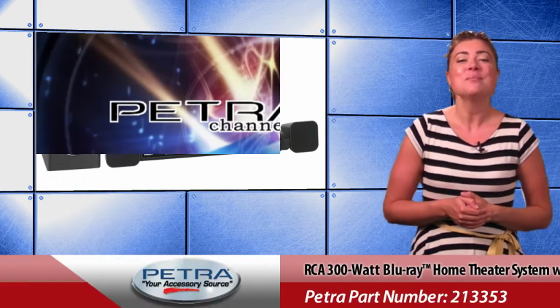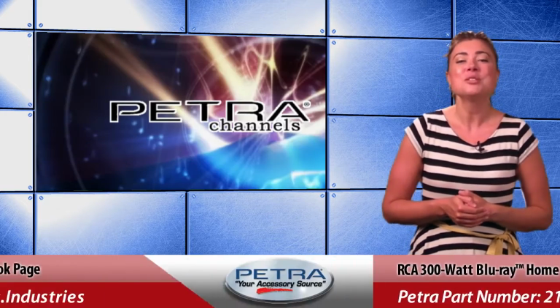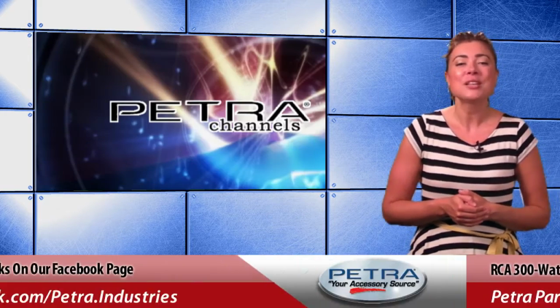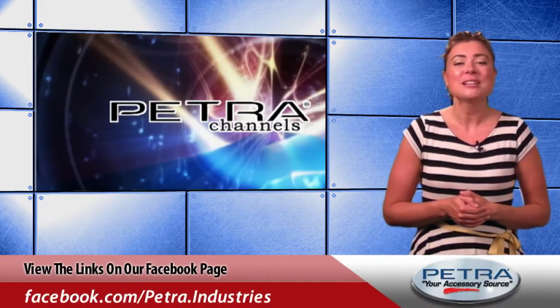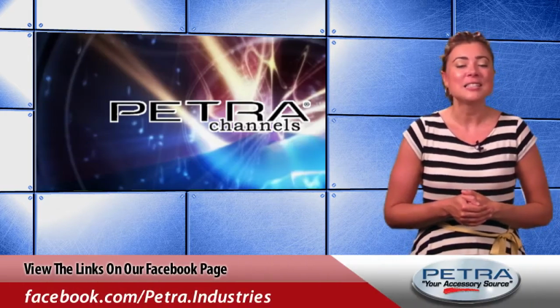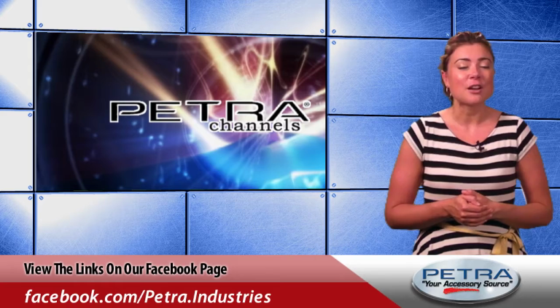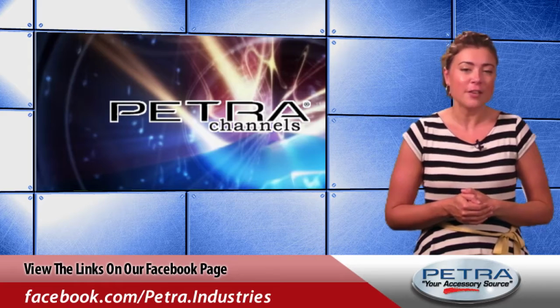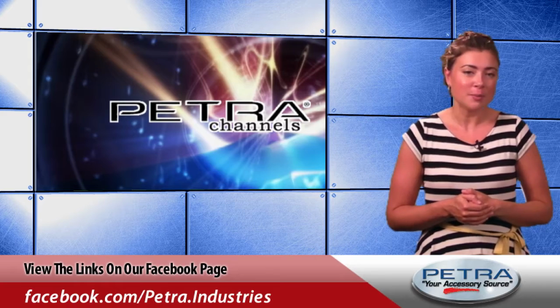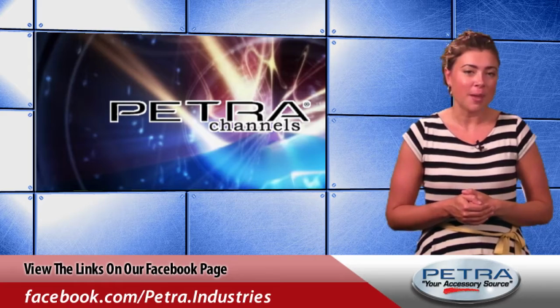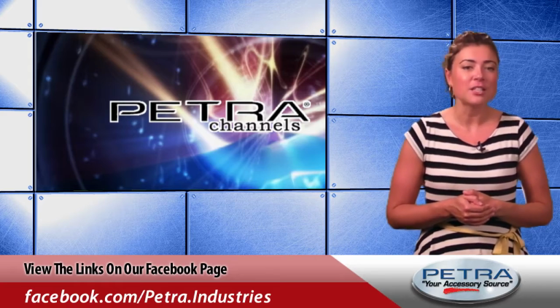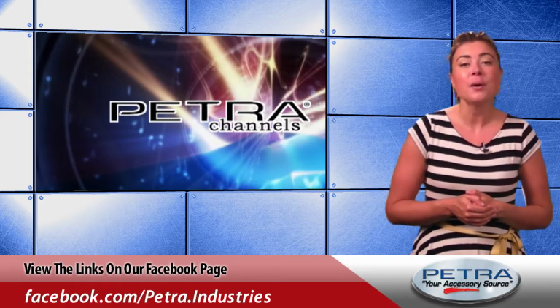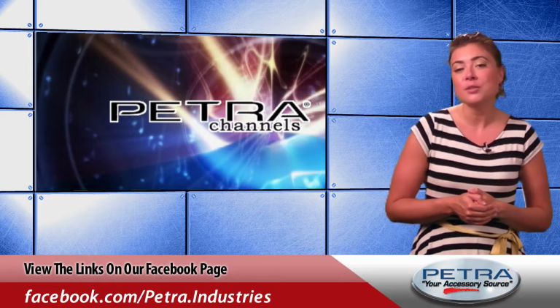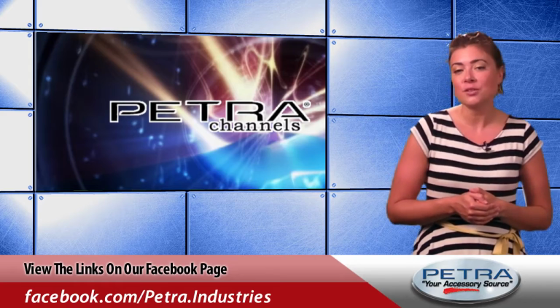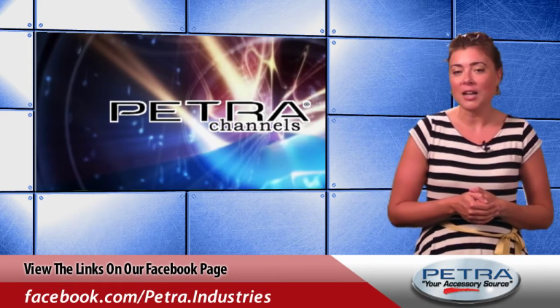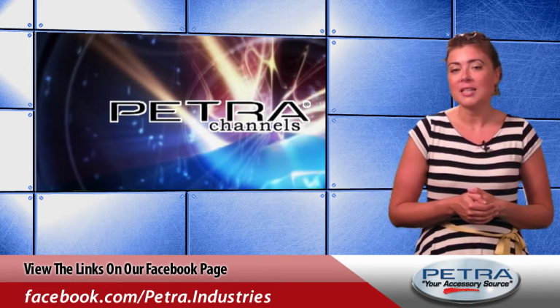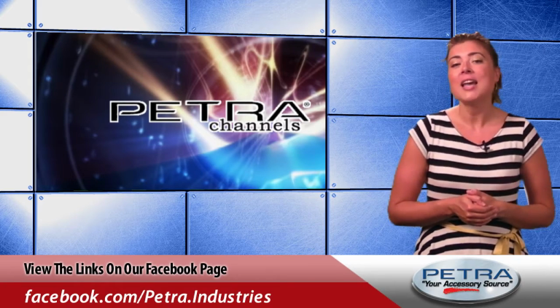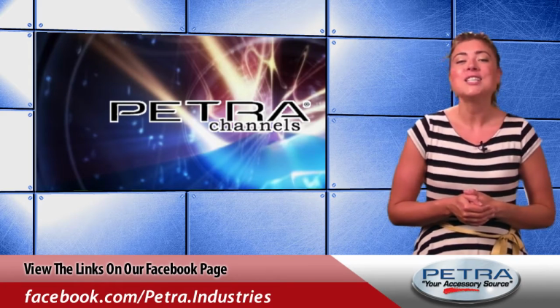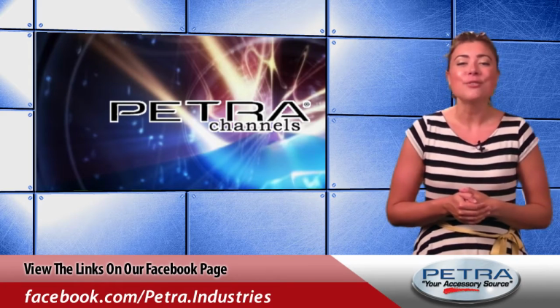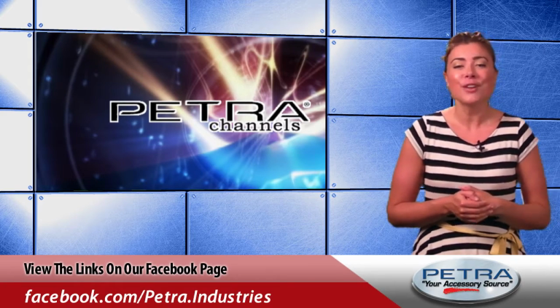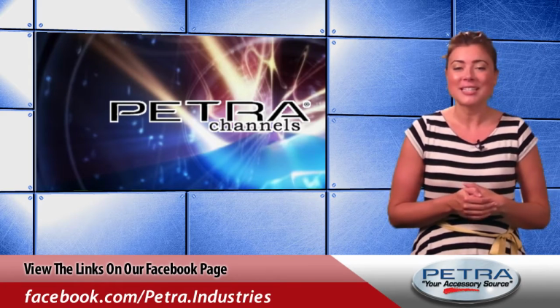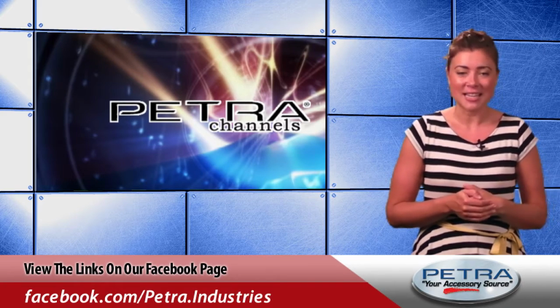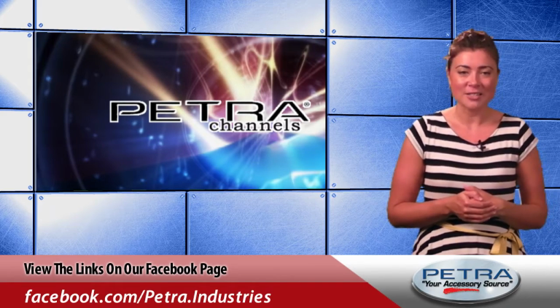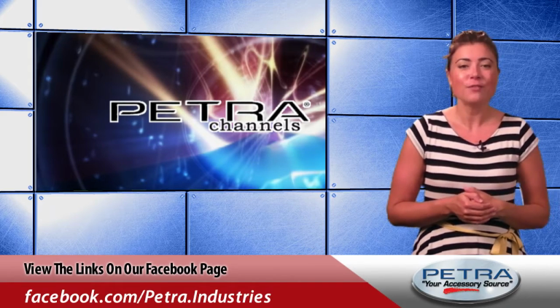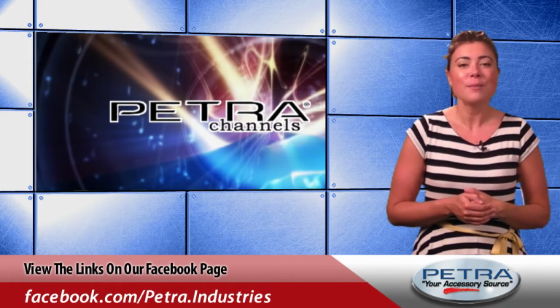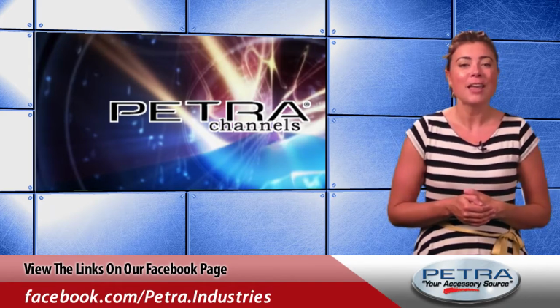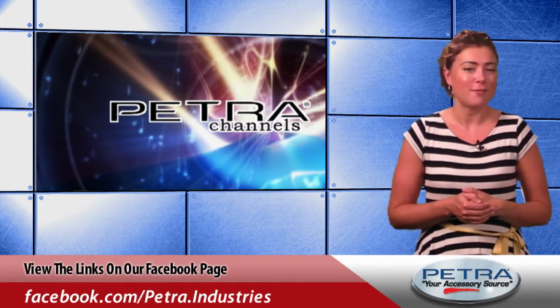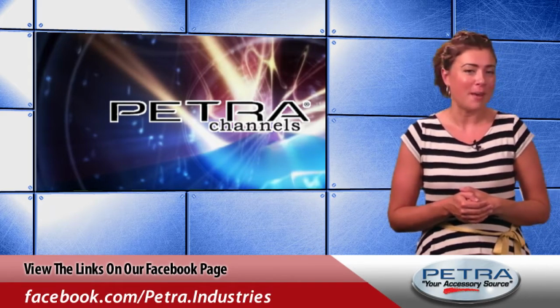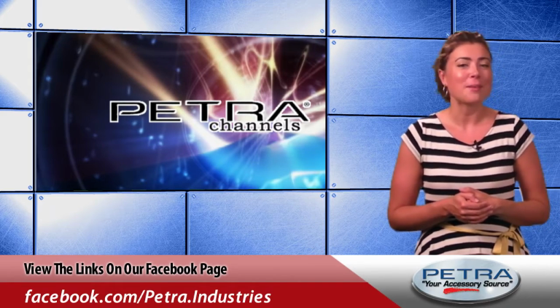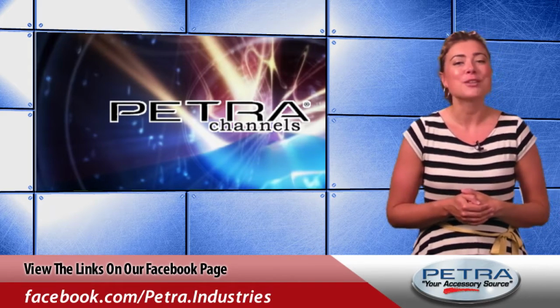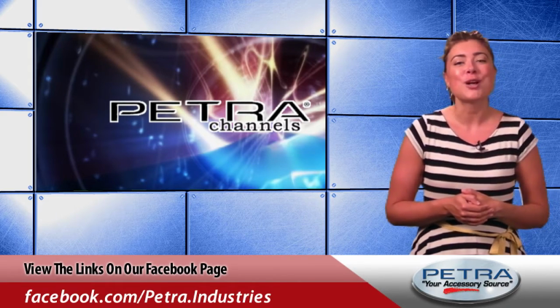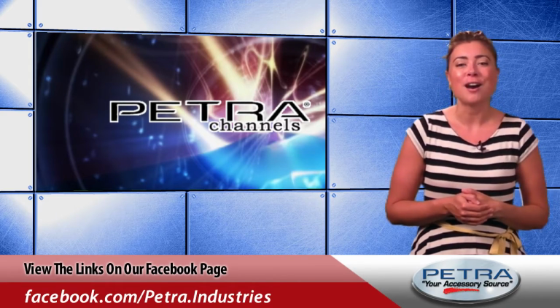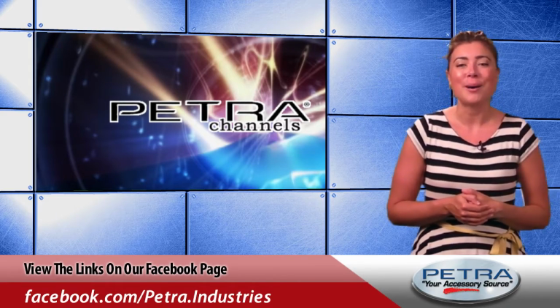Be sure to get the links on our Facebook page and post your thoughts. And don't forget to send us your feedback at feedback@Petra.com.